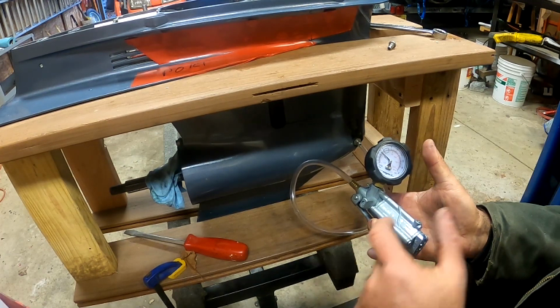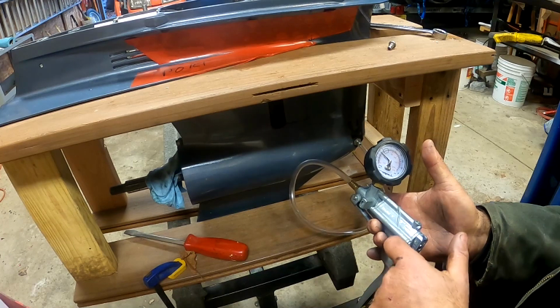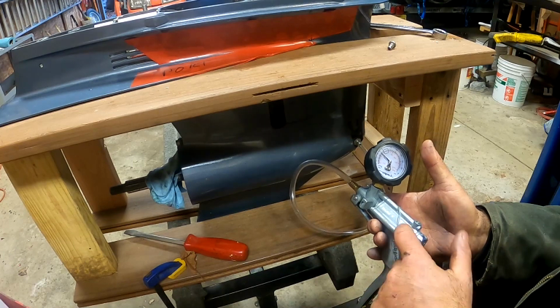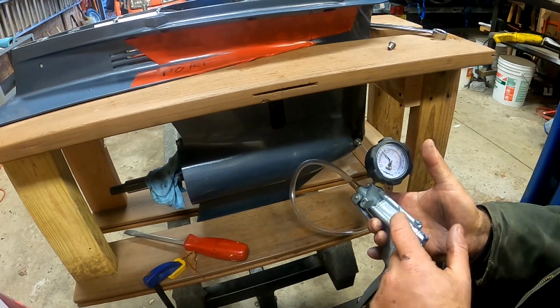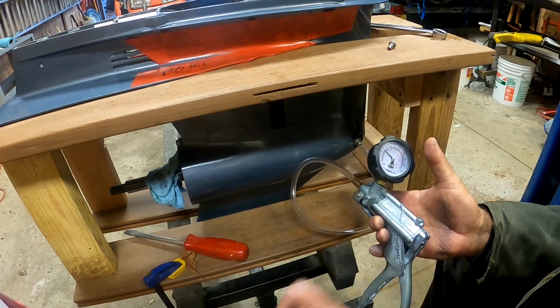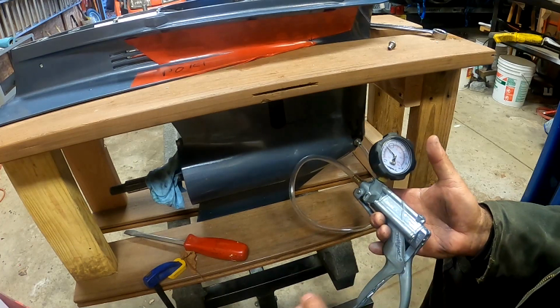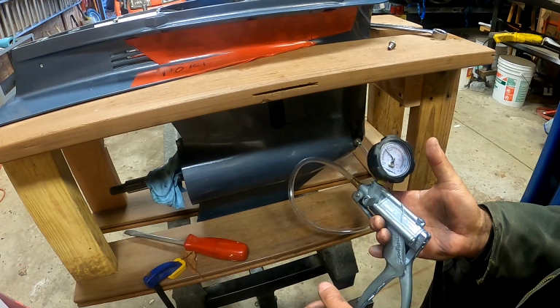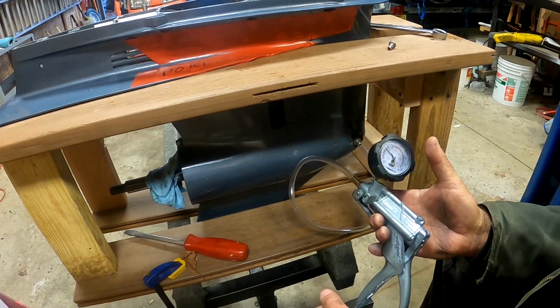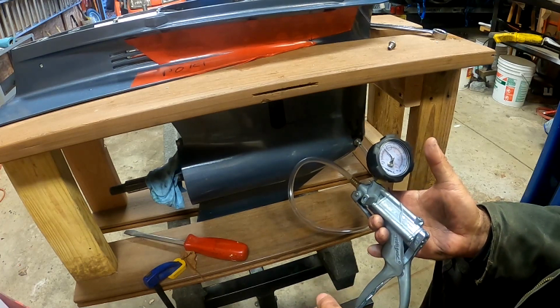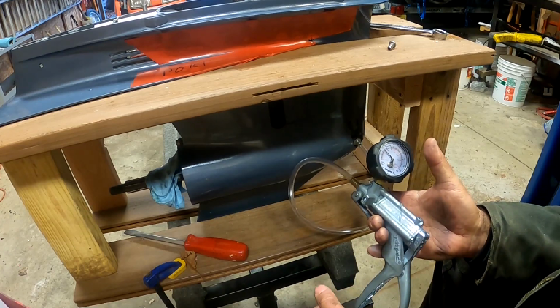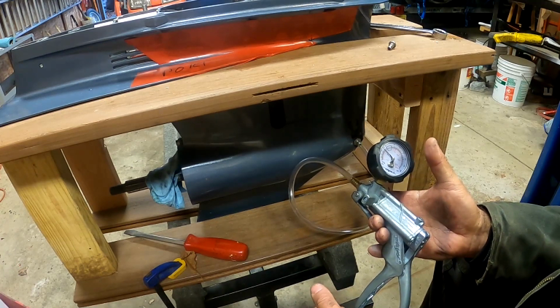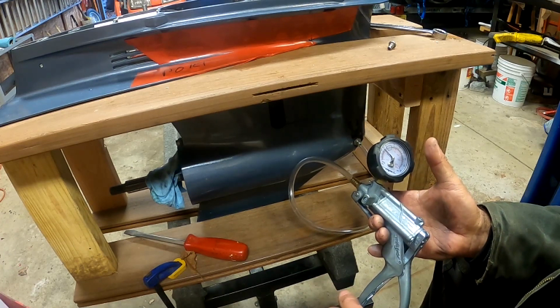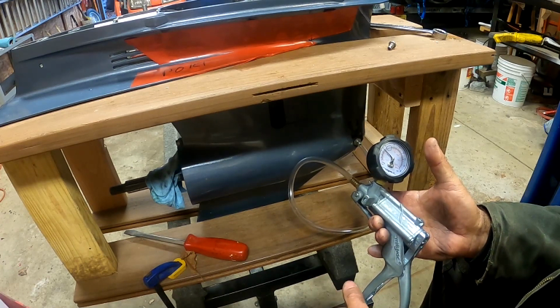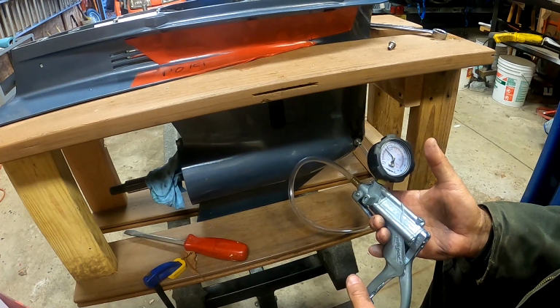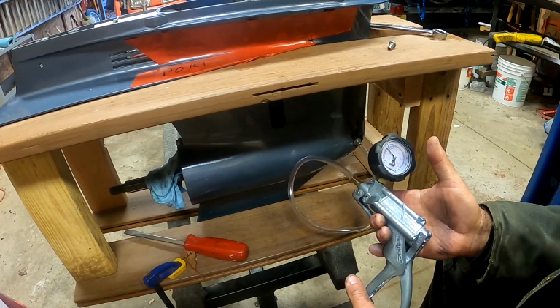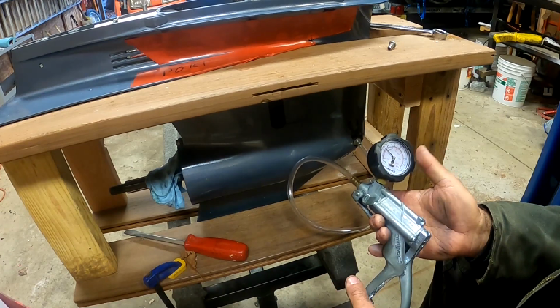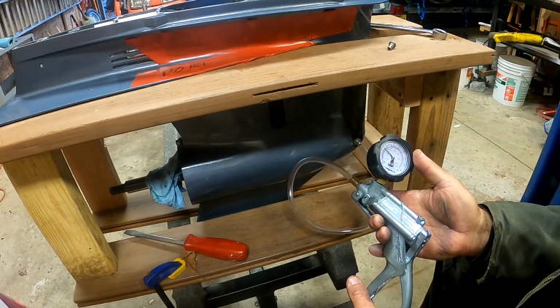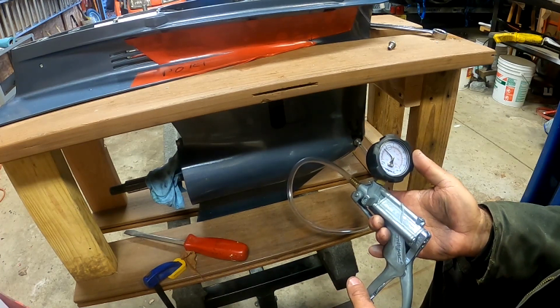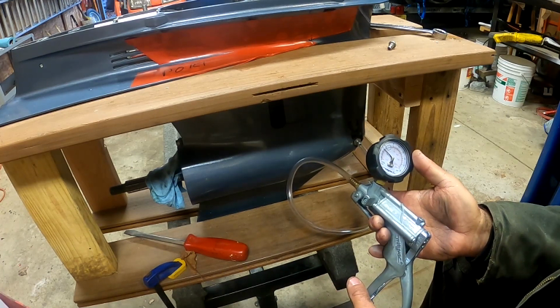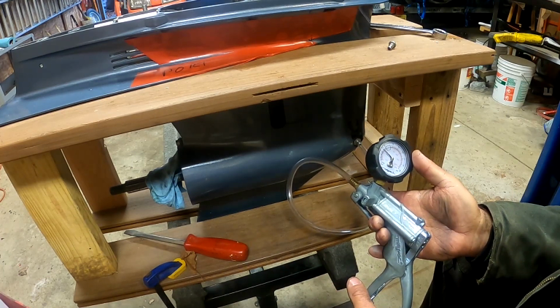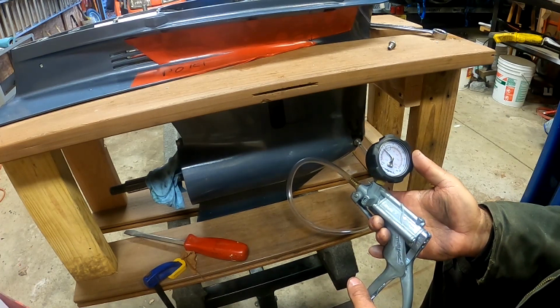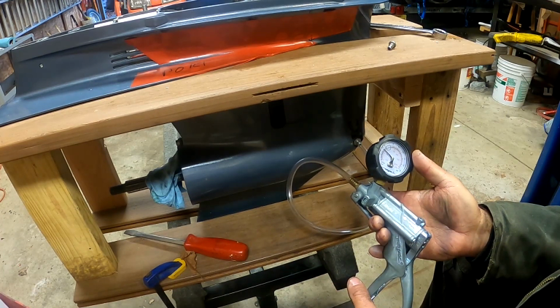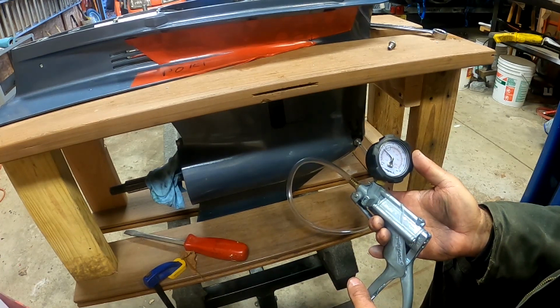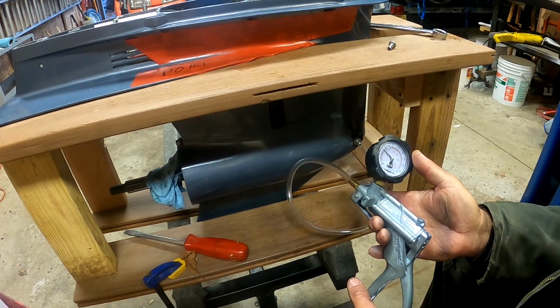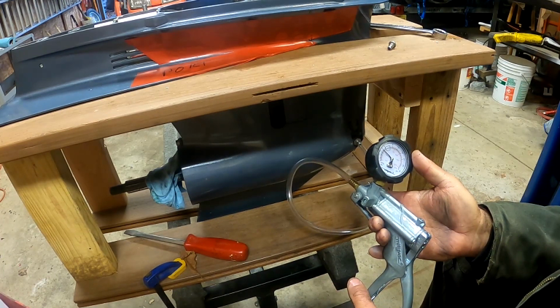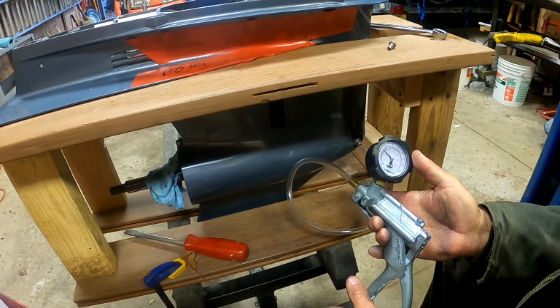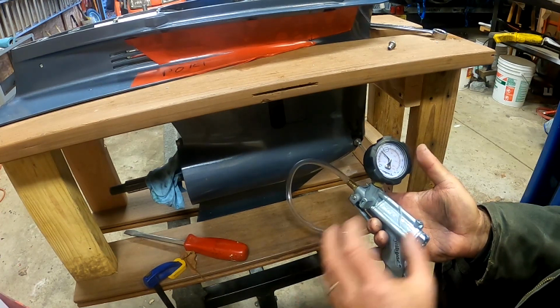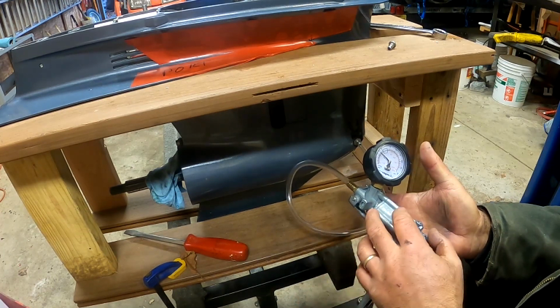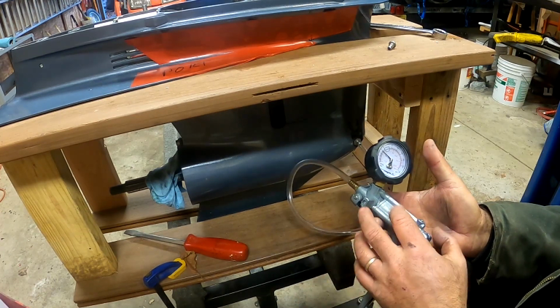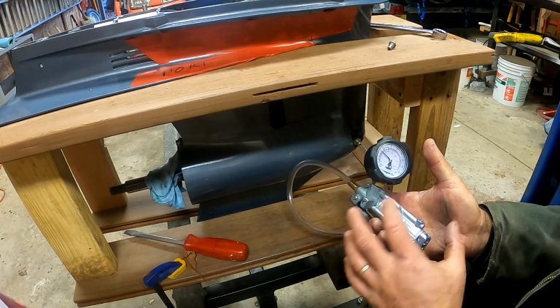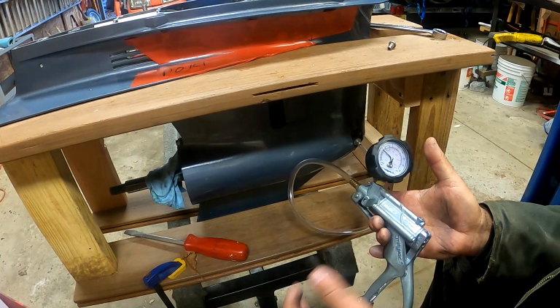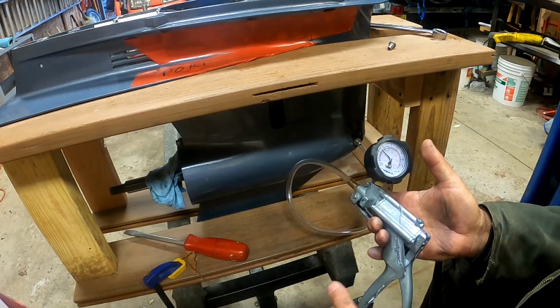My seals are fine and ready for another season. I'm also very happy with this tool as a leak down tester.